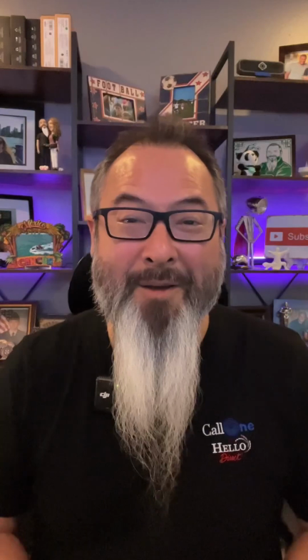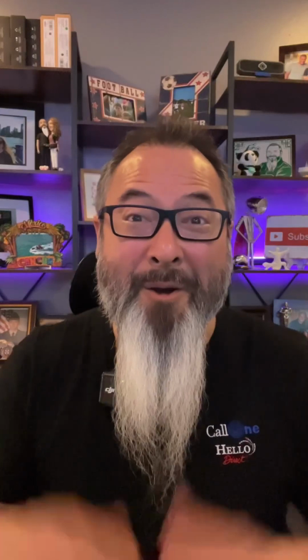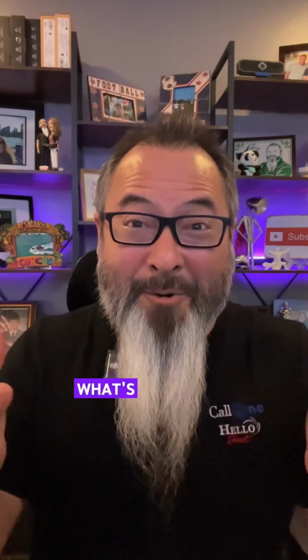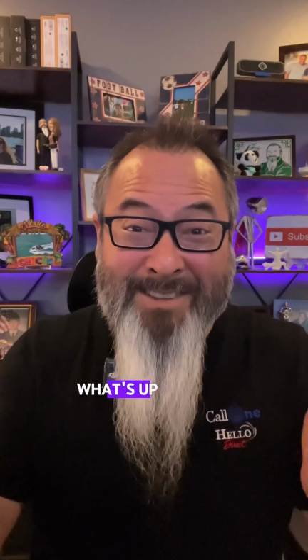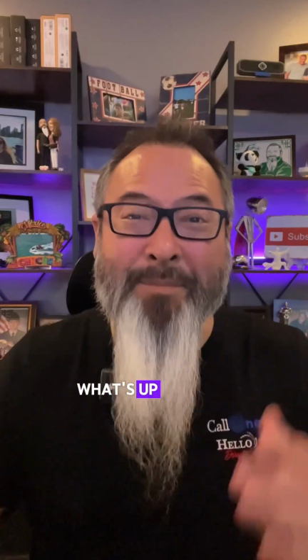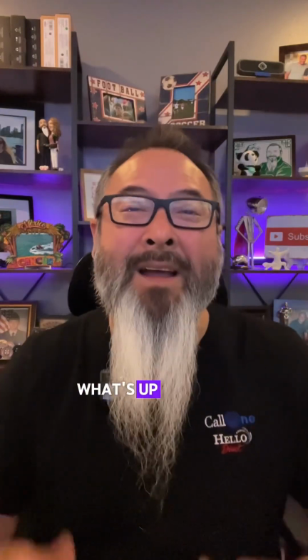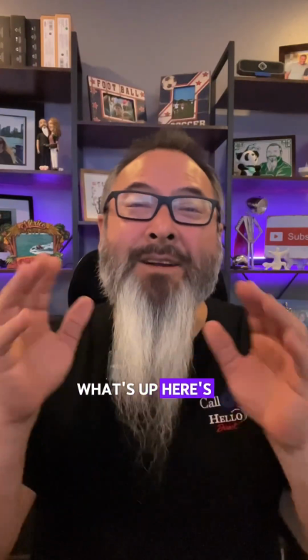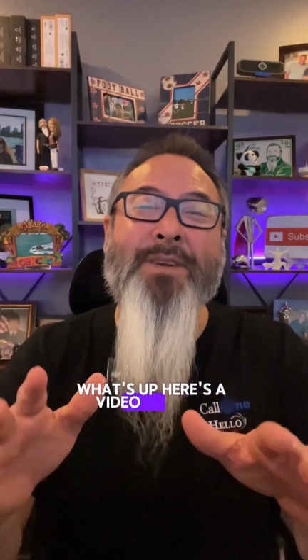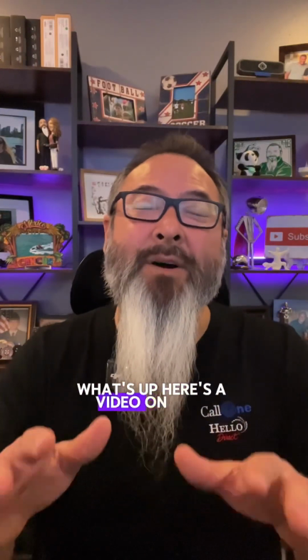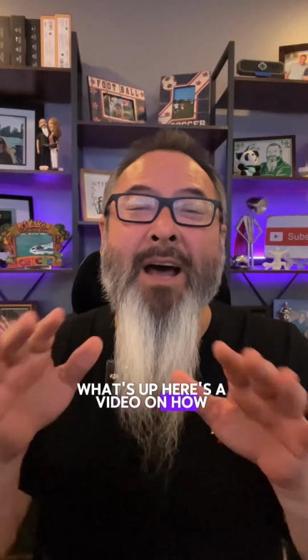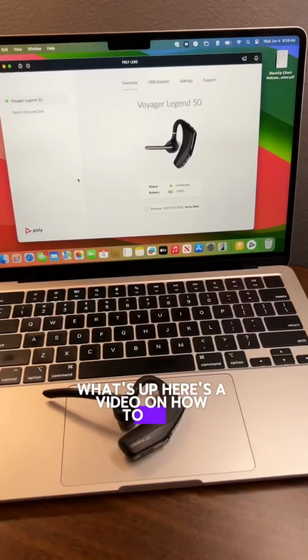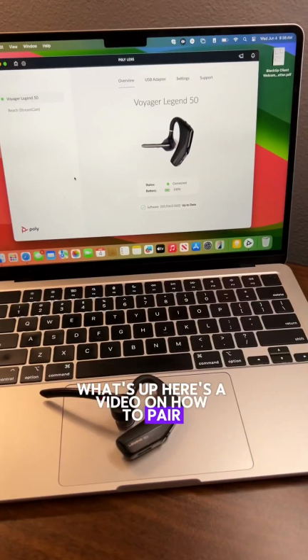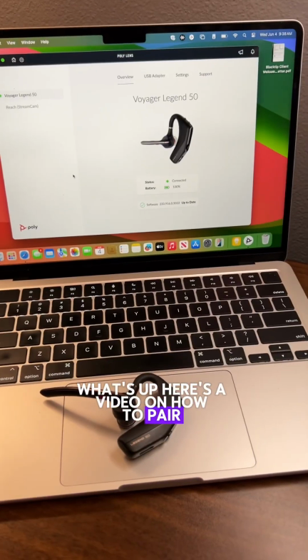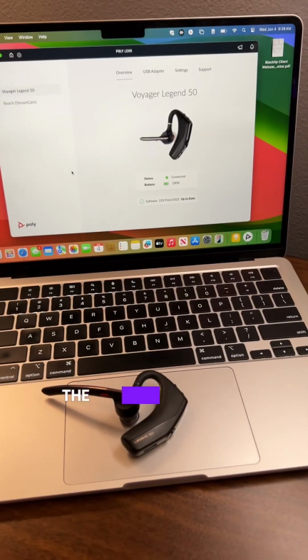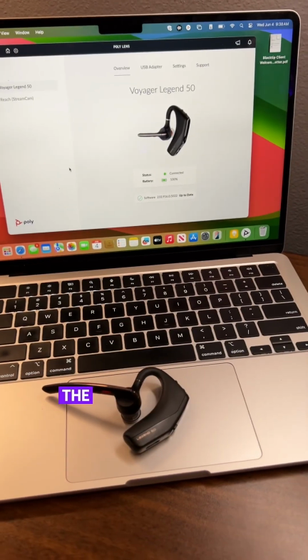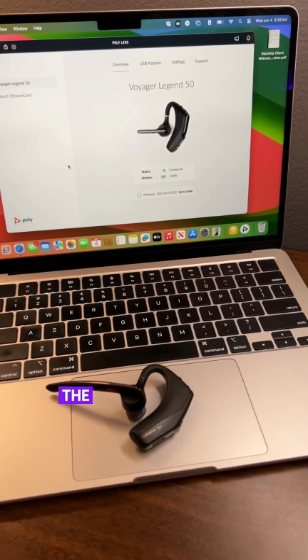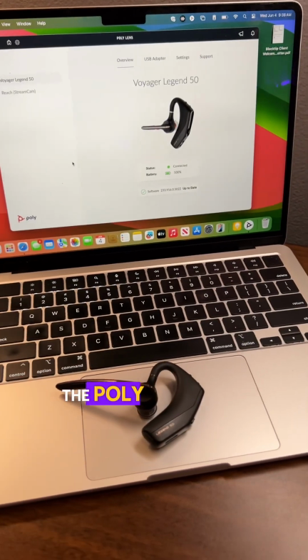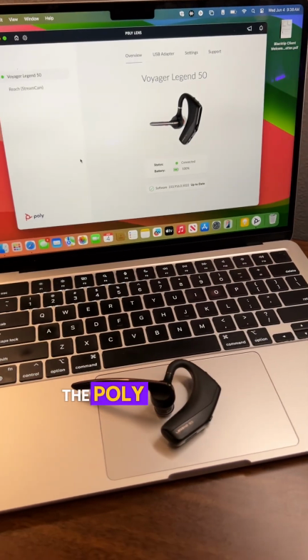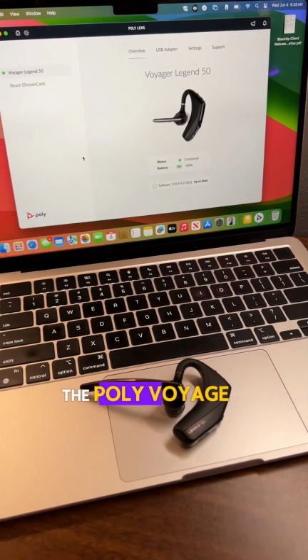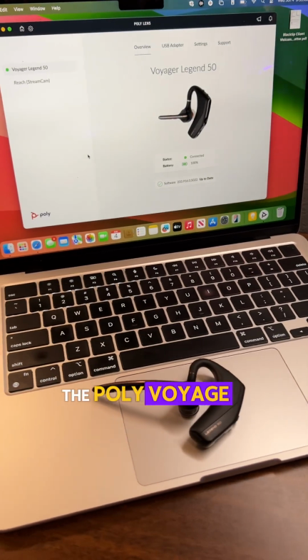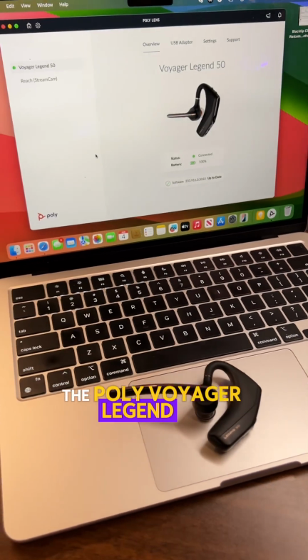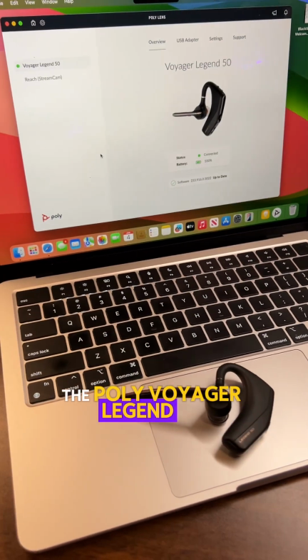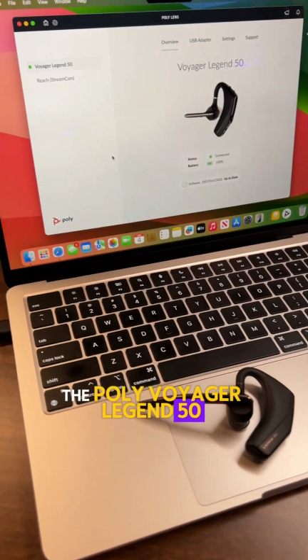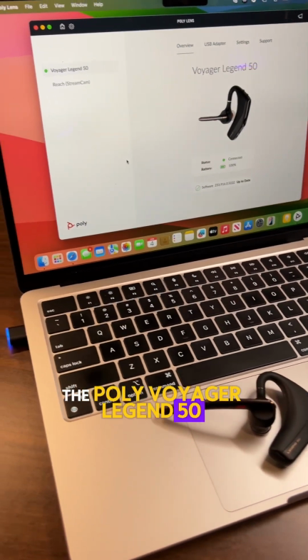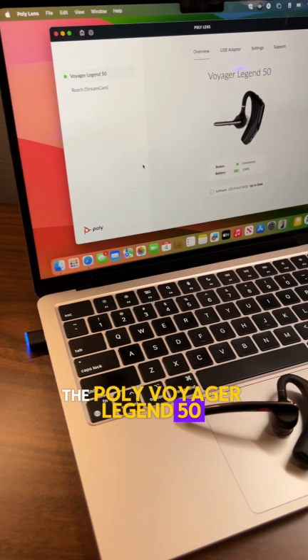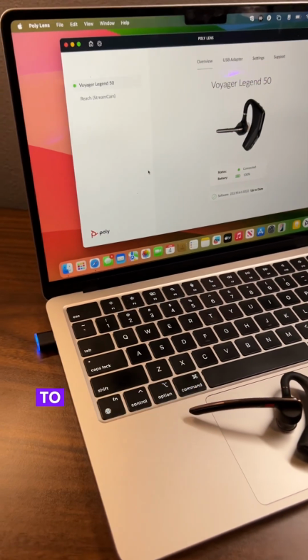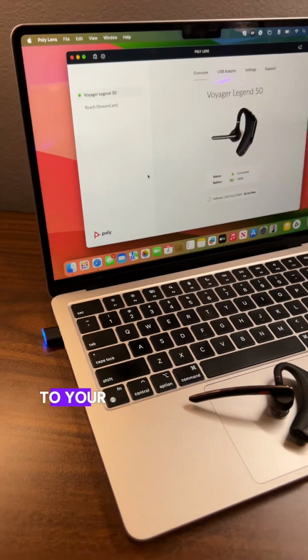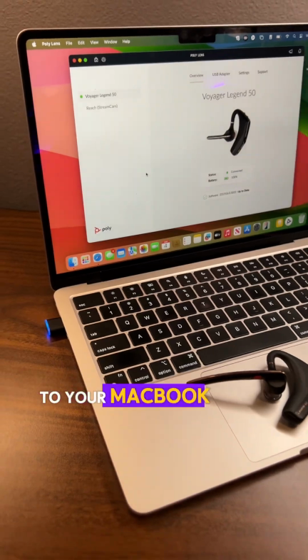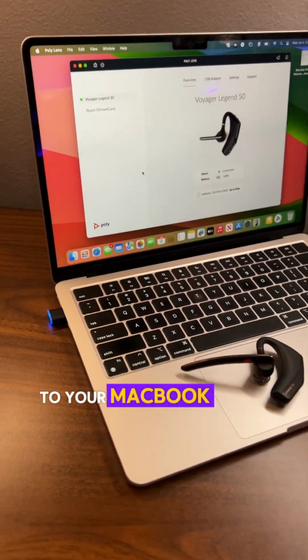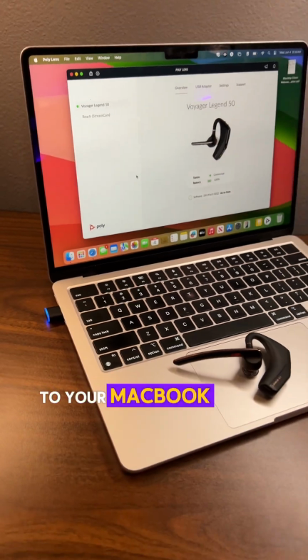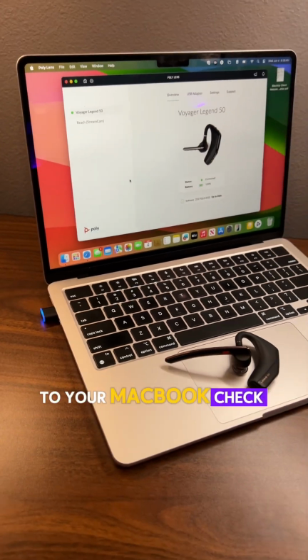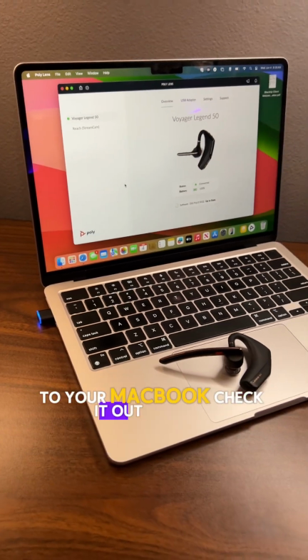What's up? Here's a video on how to pair the Poly Voyager Legend 50 to your MacBook. Check it out.